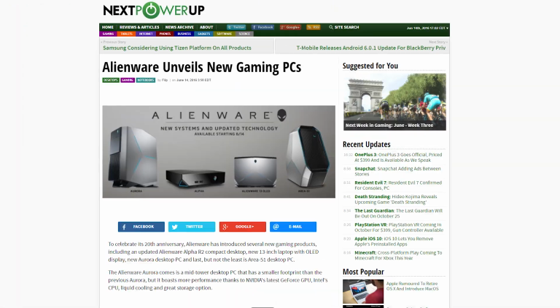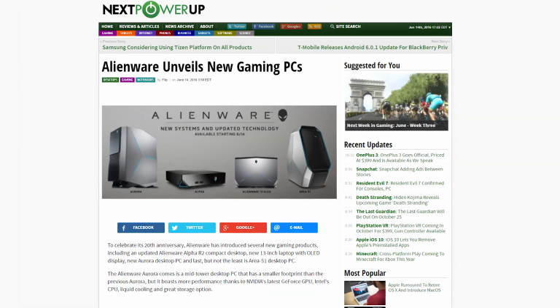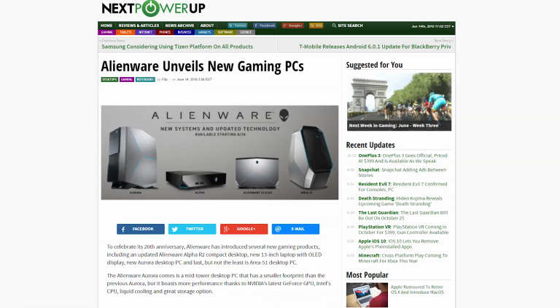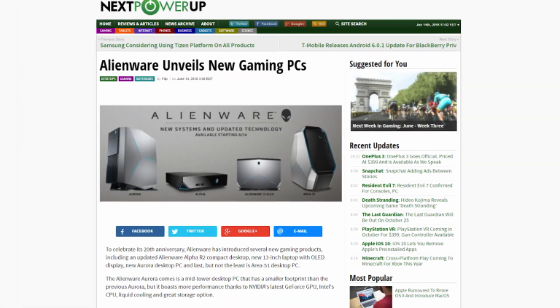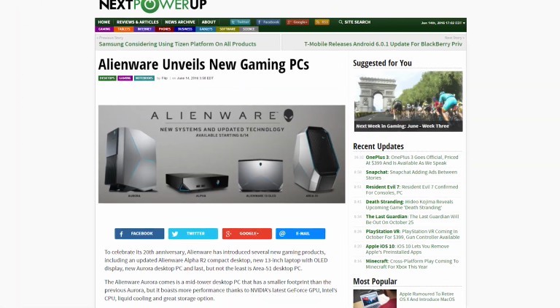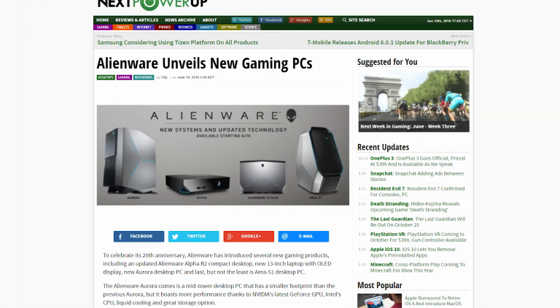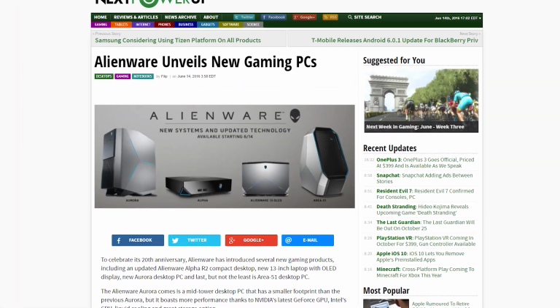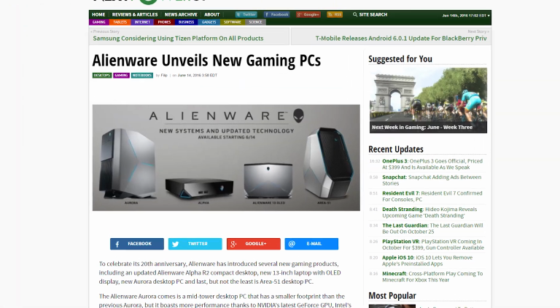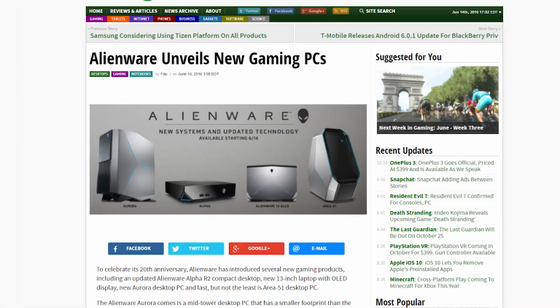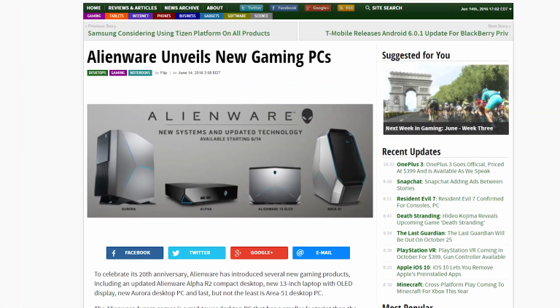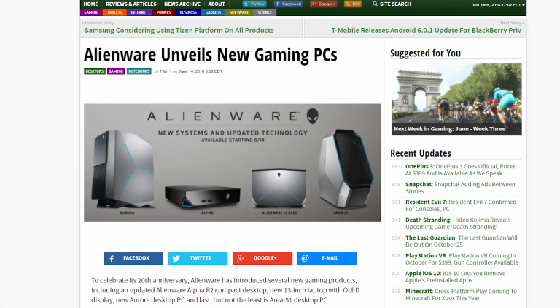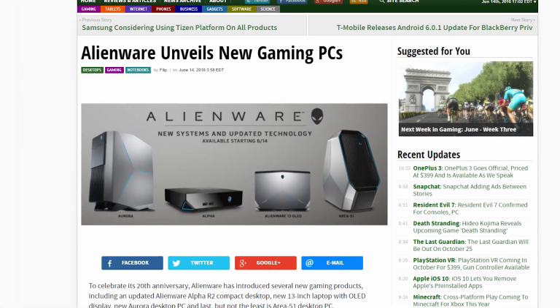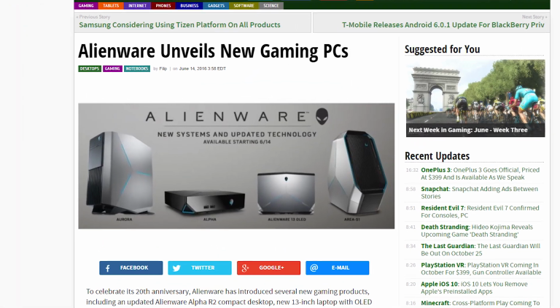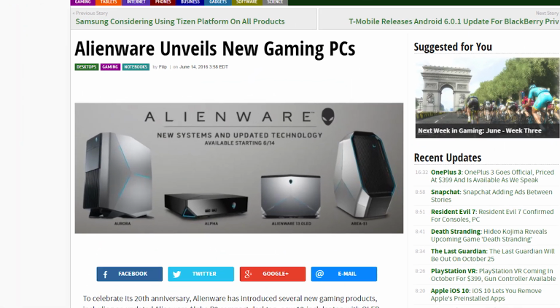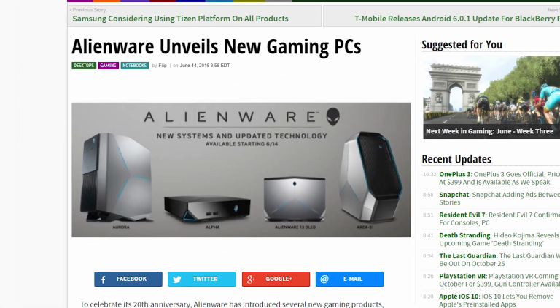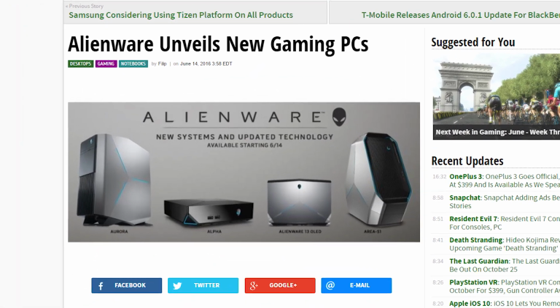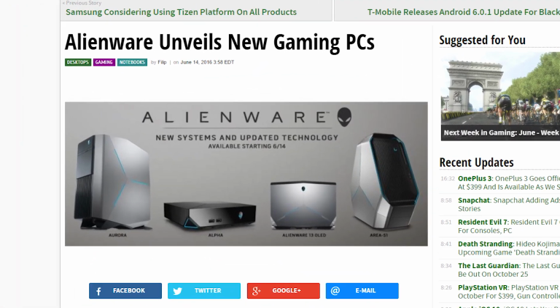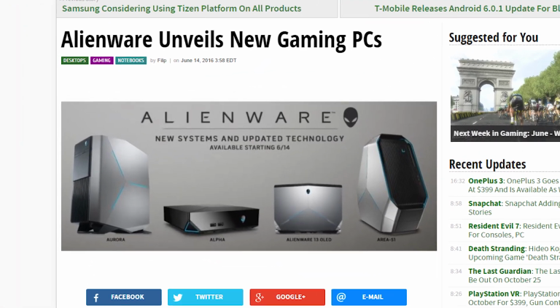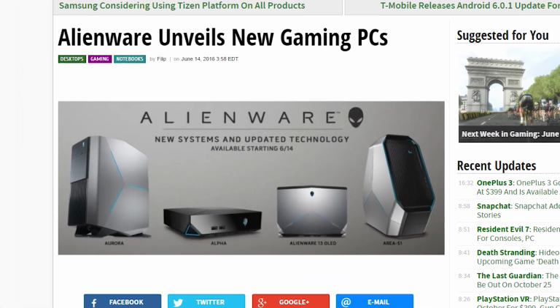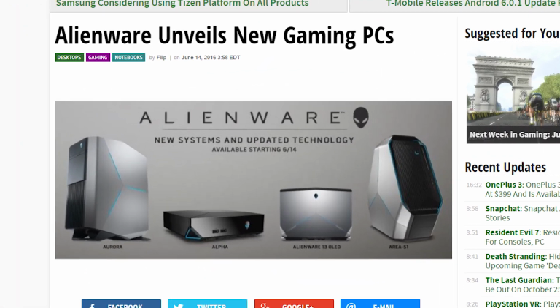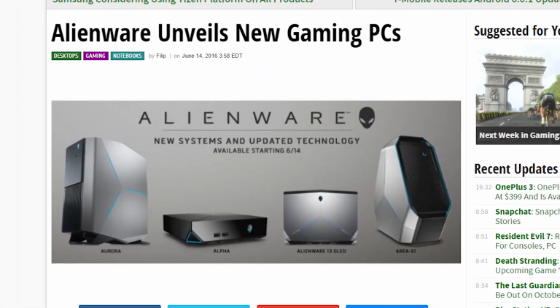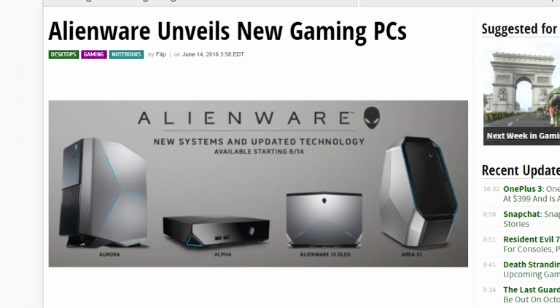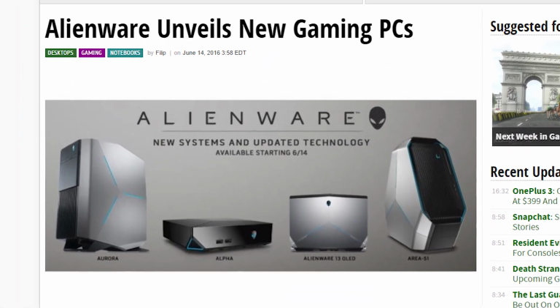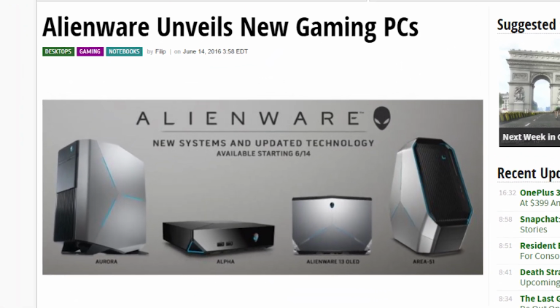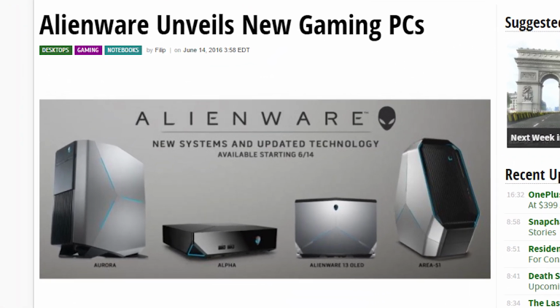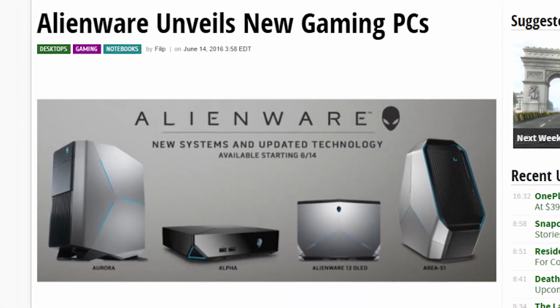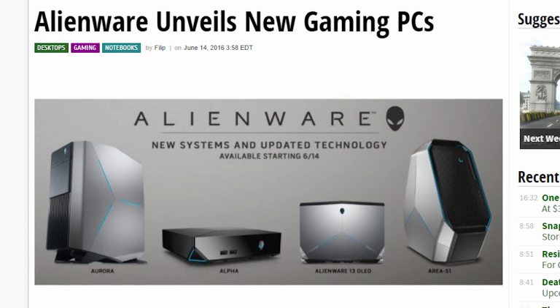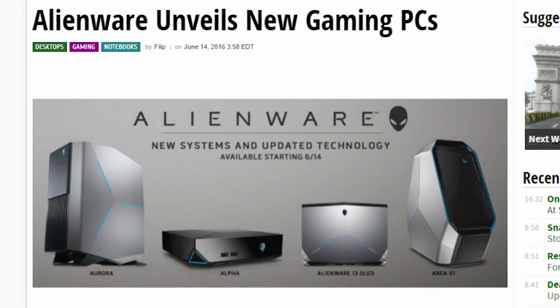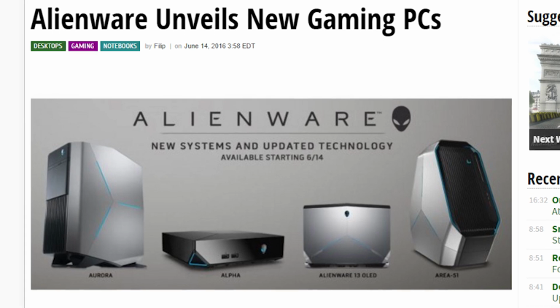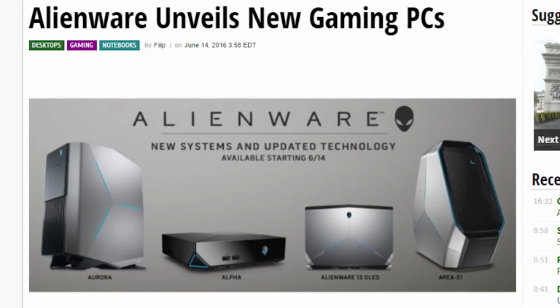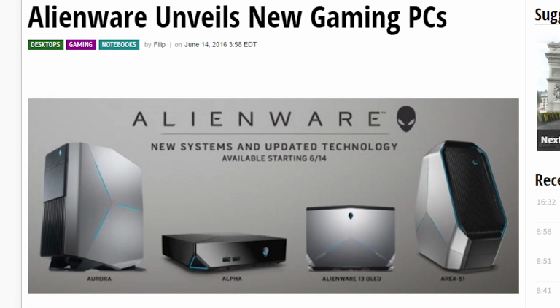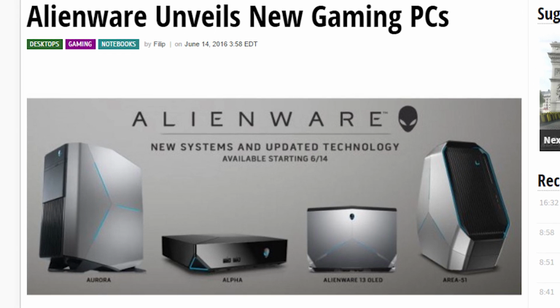Alienware is celebrating their 20th anniversary with the launch of some new gaming desktops and a gaming notebook.